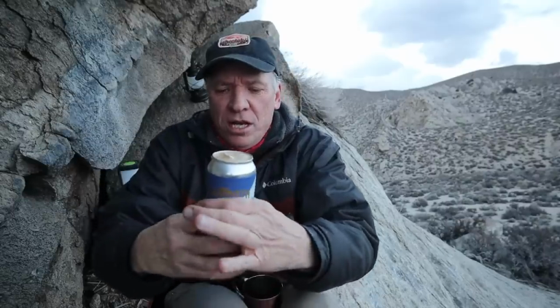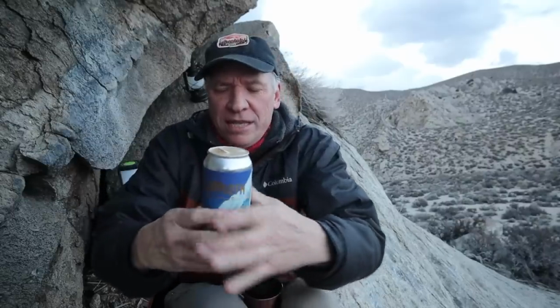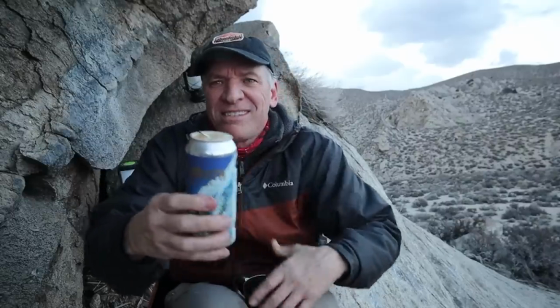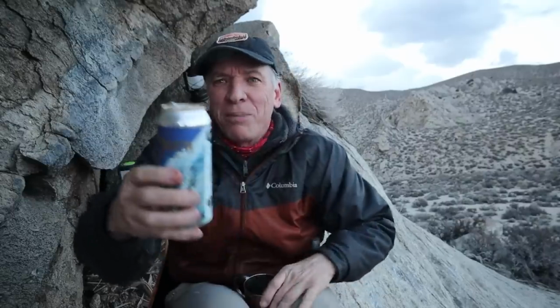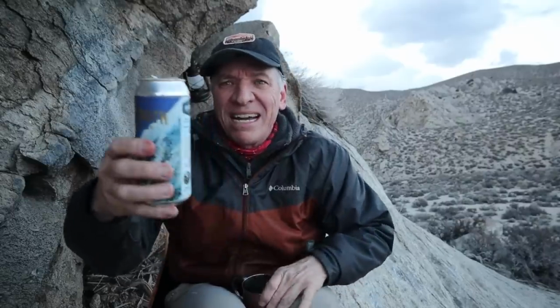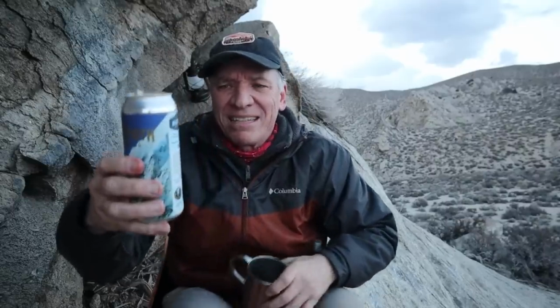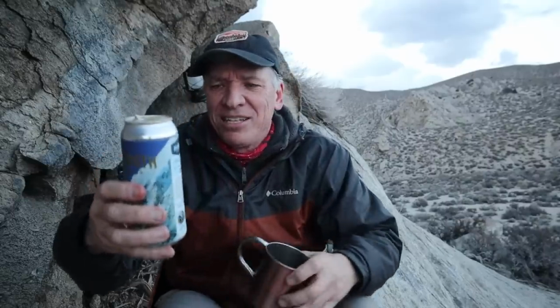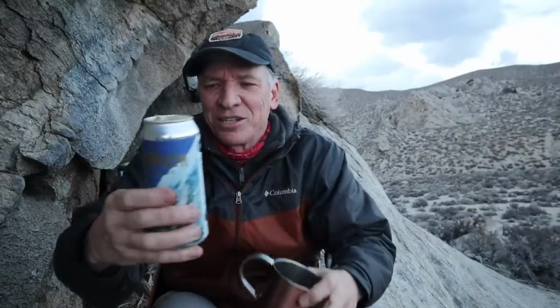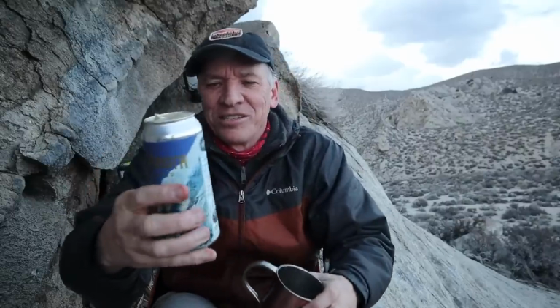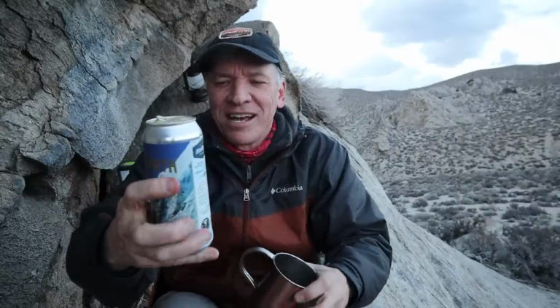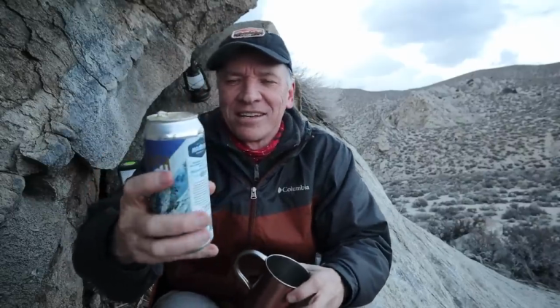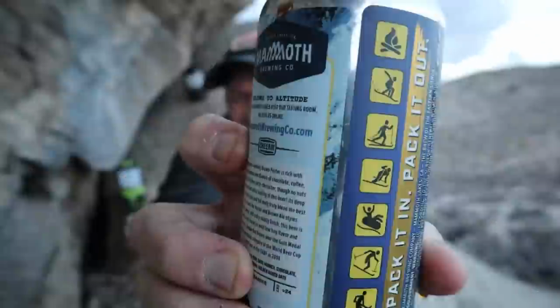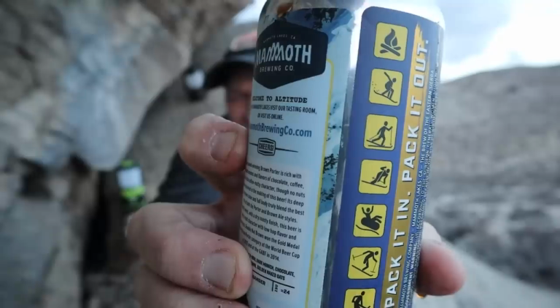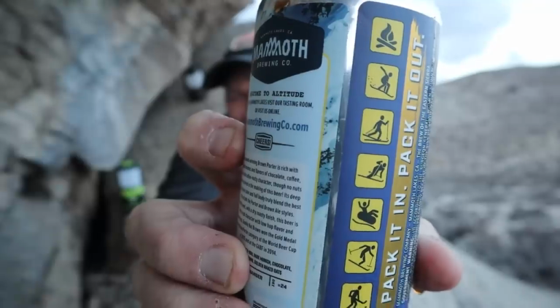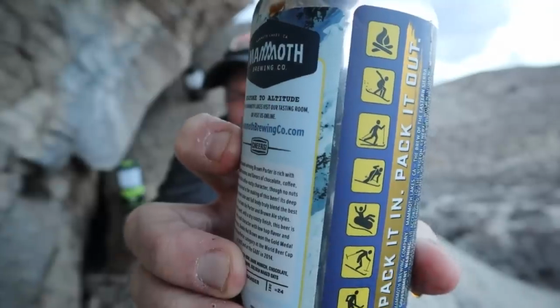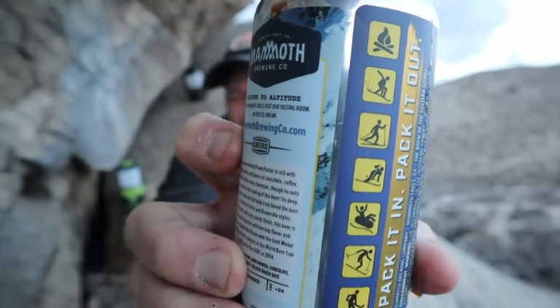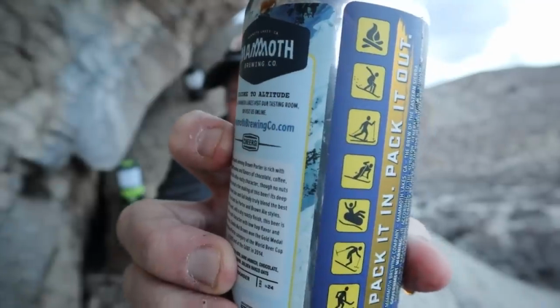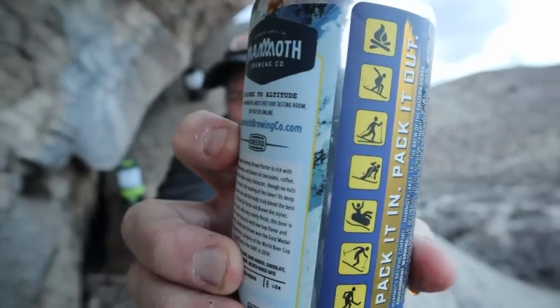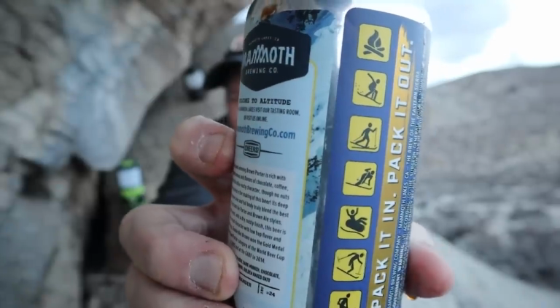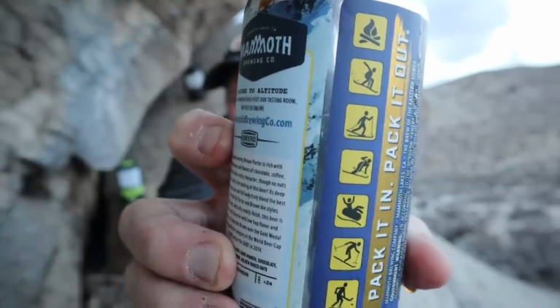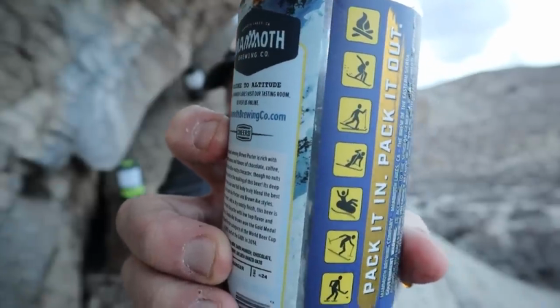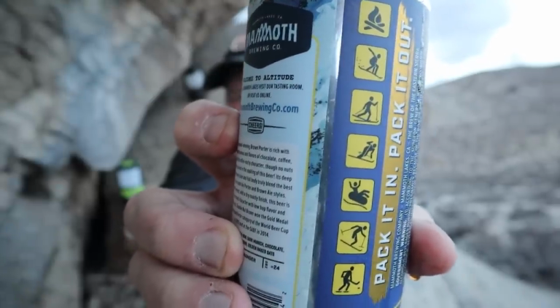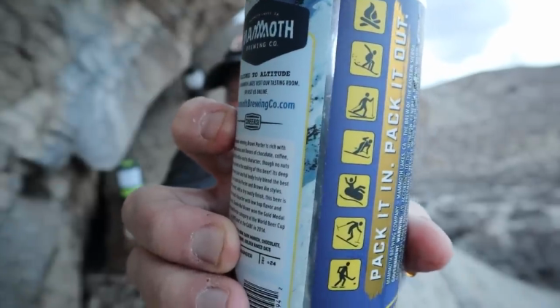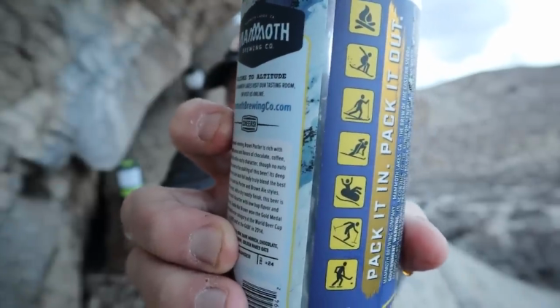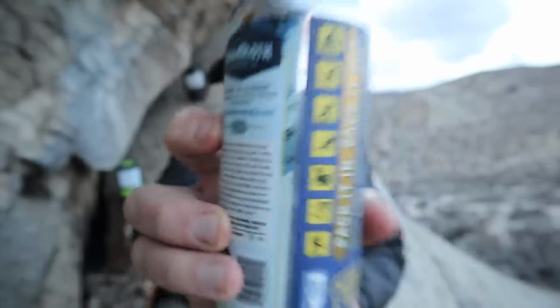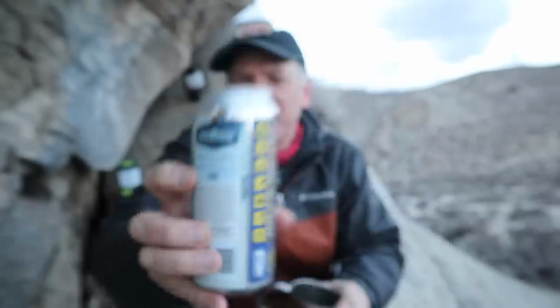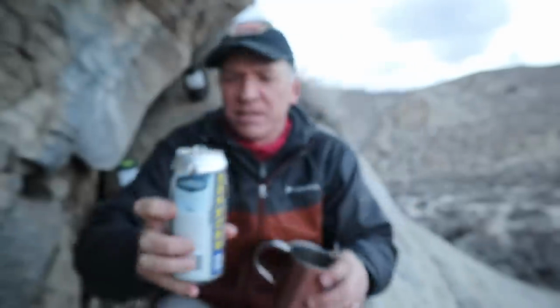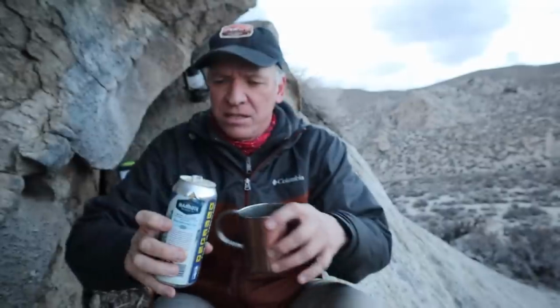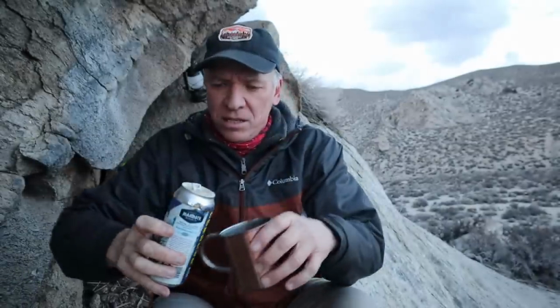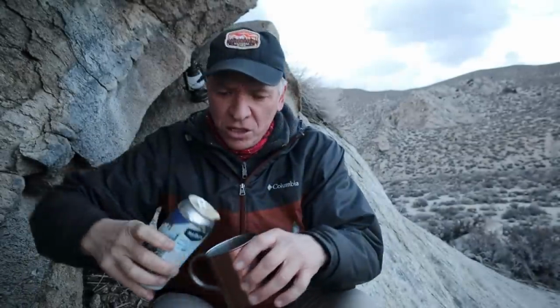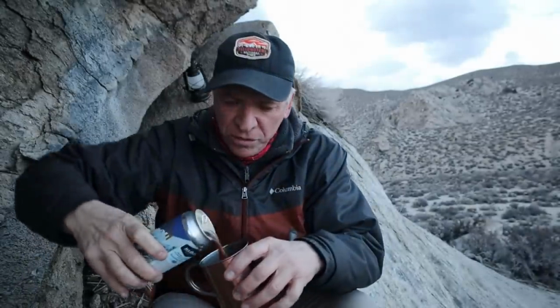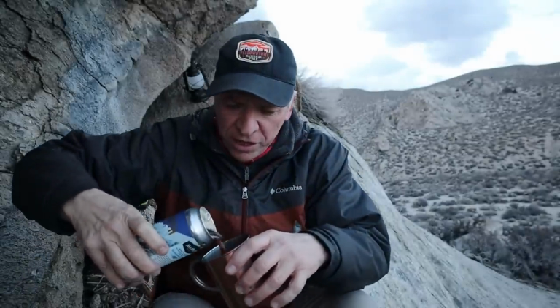This is a pint — that is a good size. It says pack it in, pack it out. I like that. Good advice.